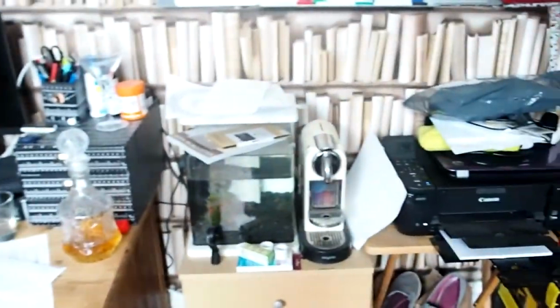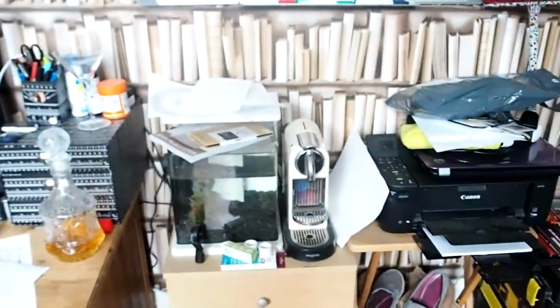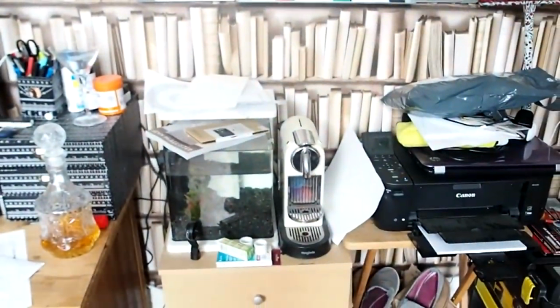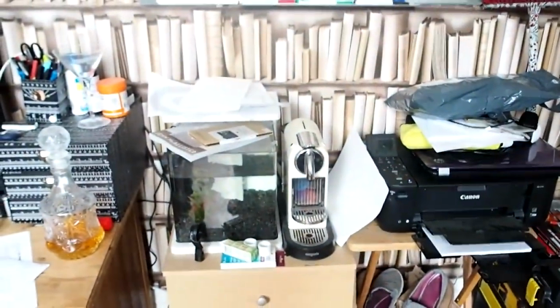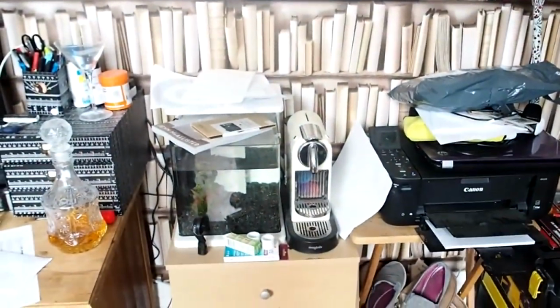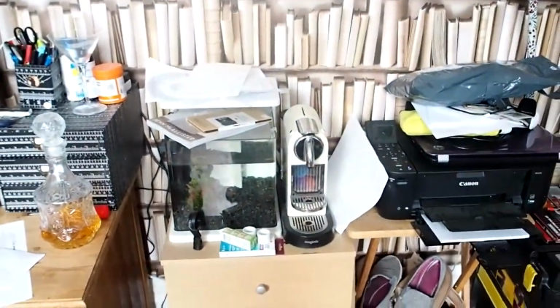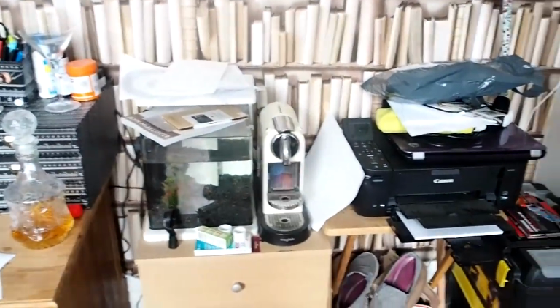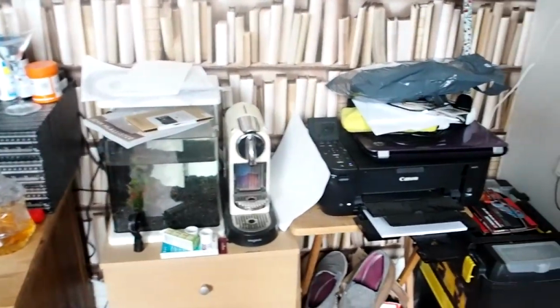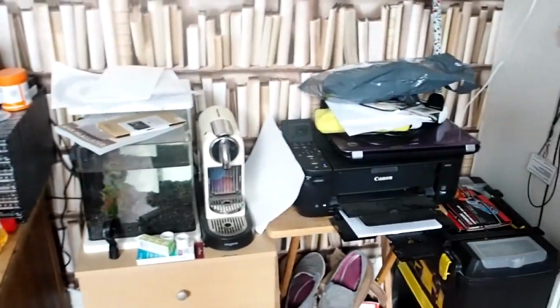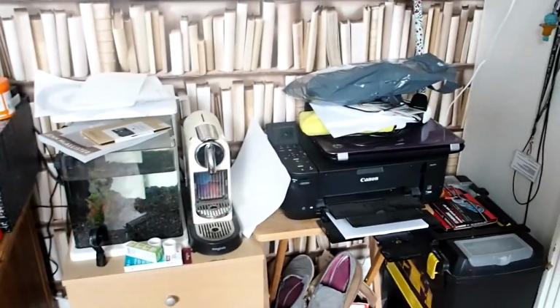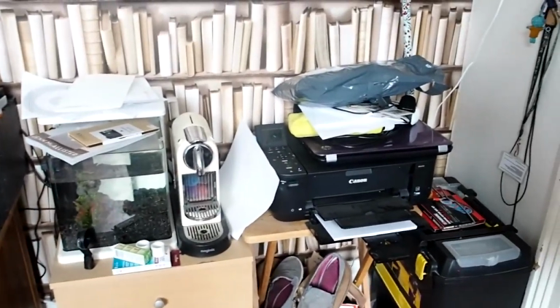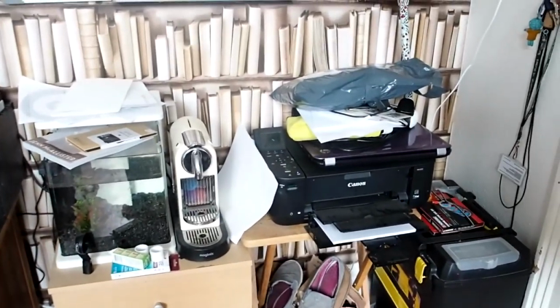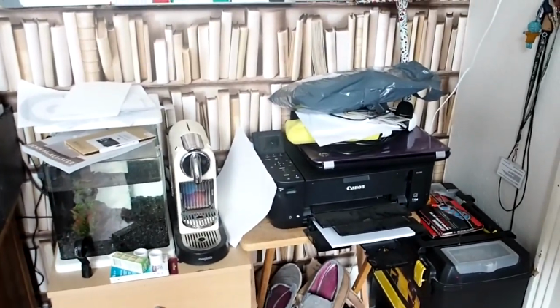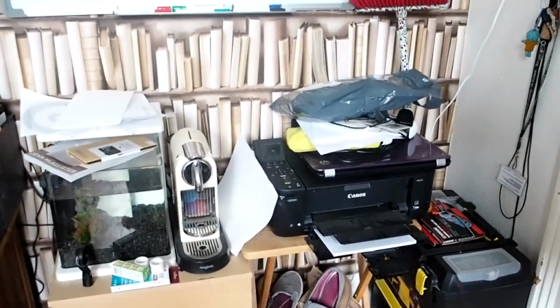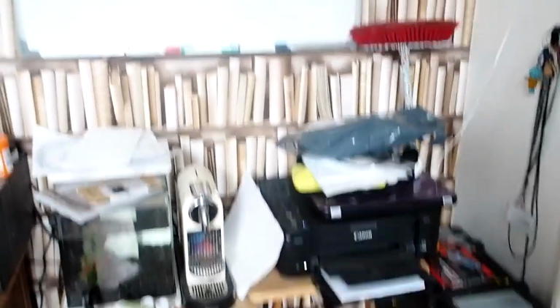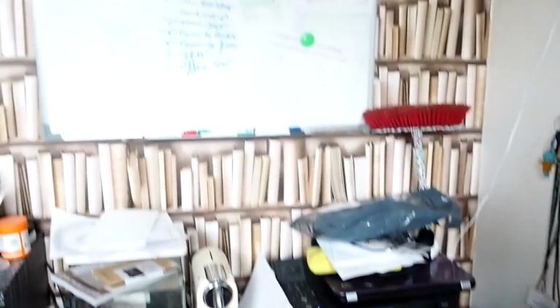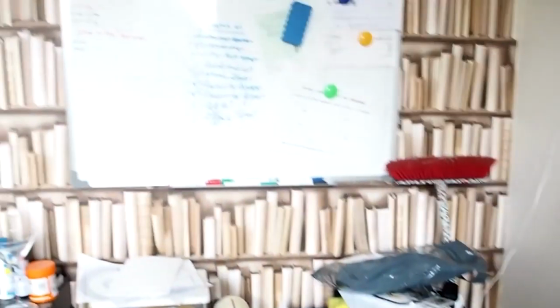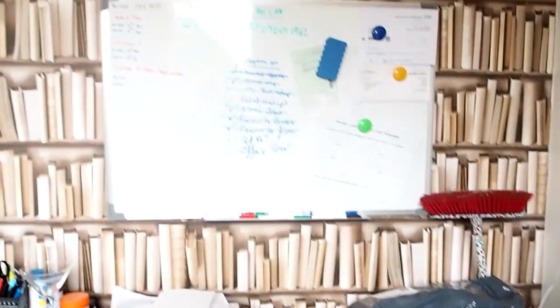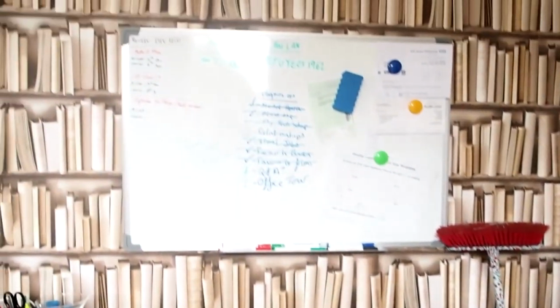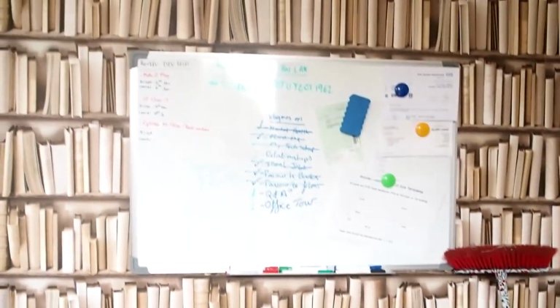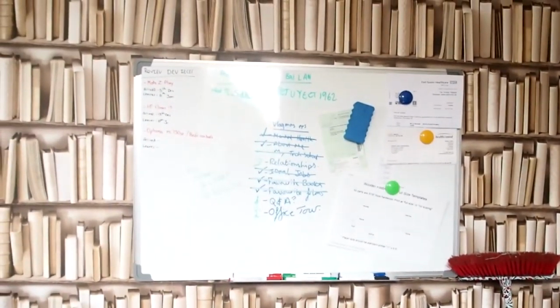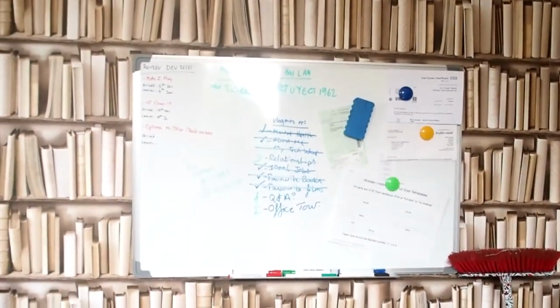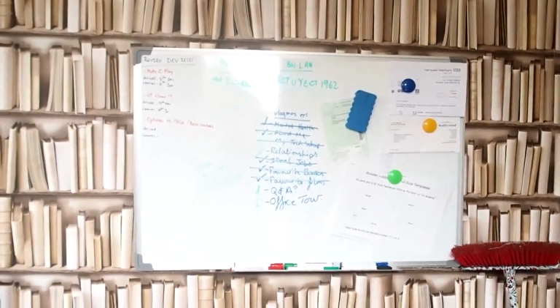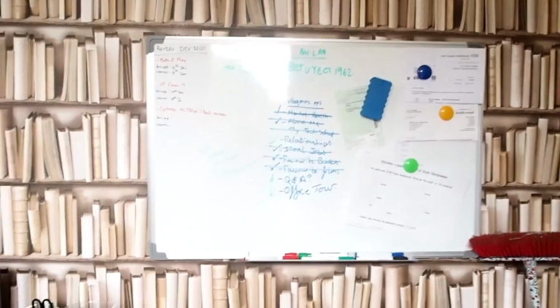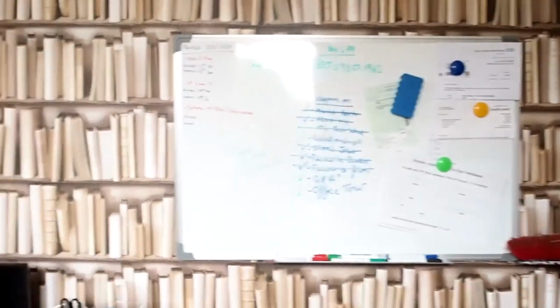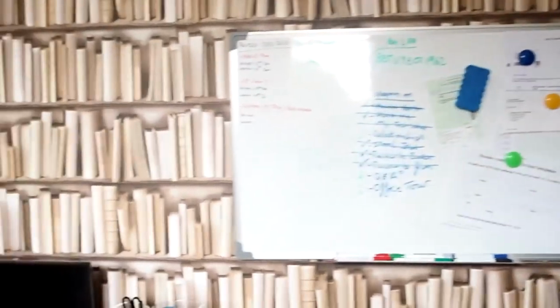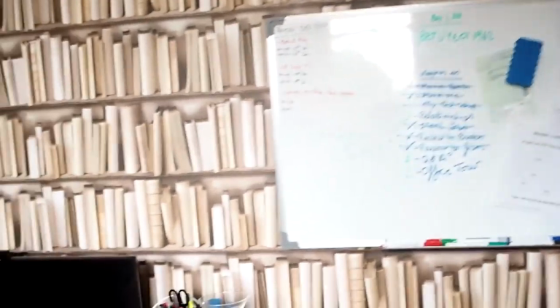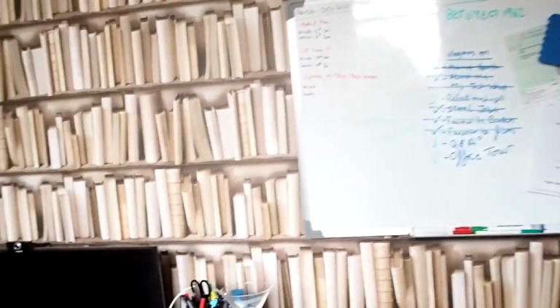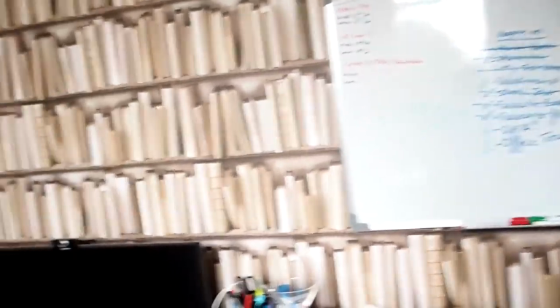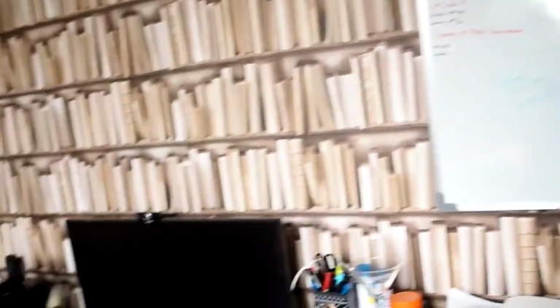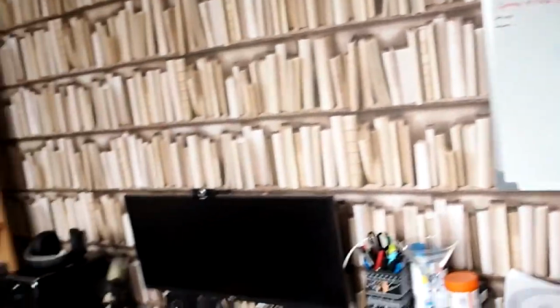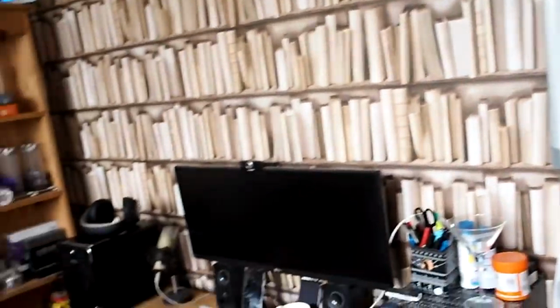Empty fish tank, coffee machine, printer, whiteboard — which is very useful.